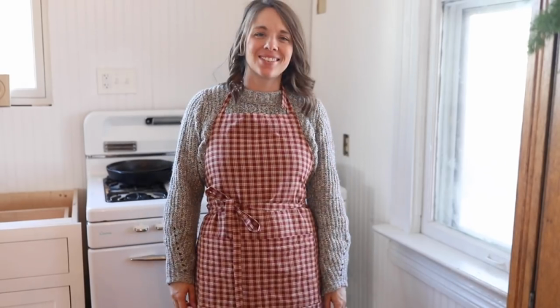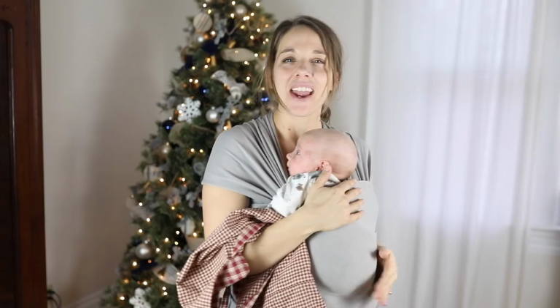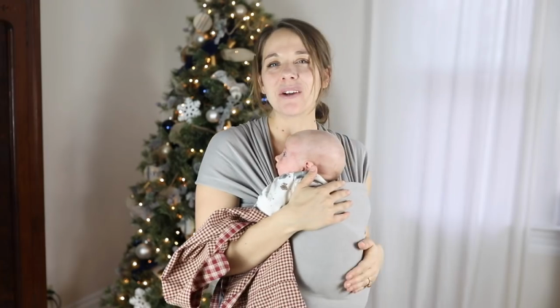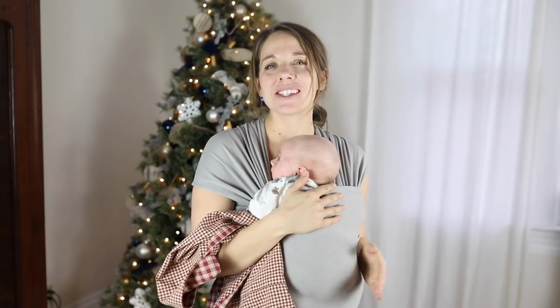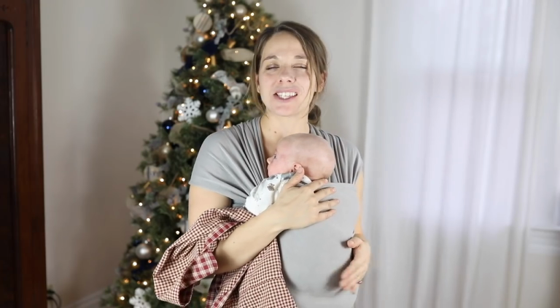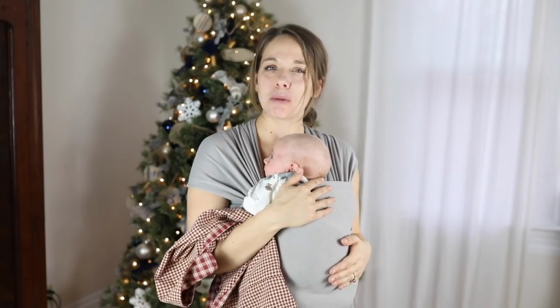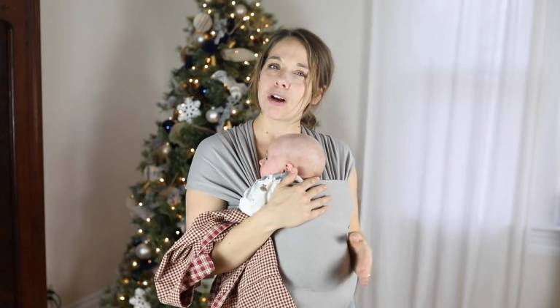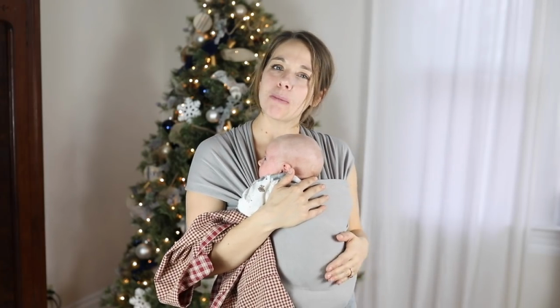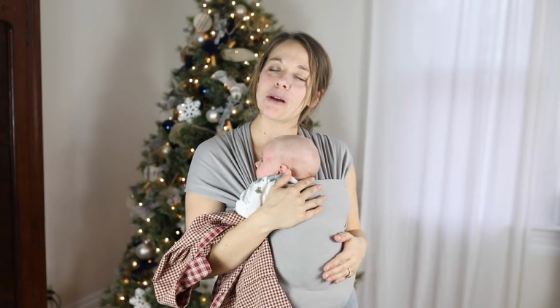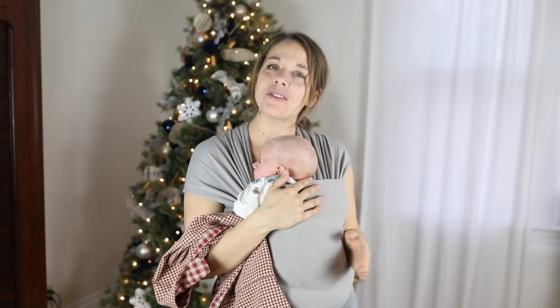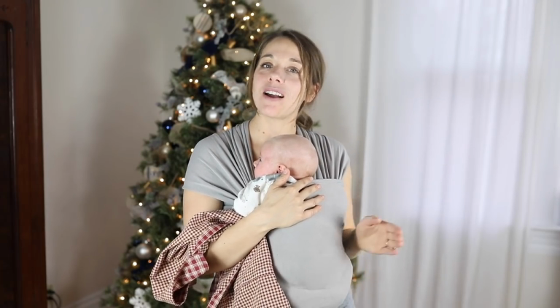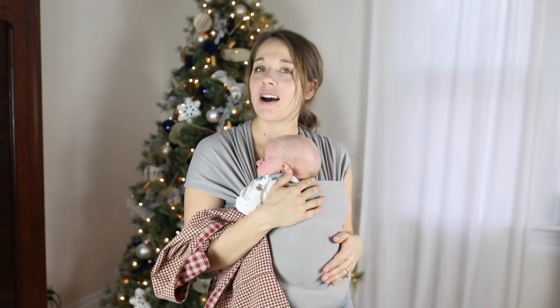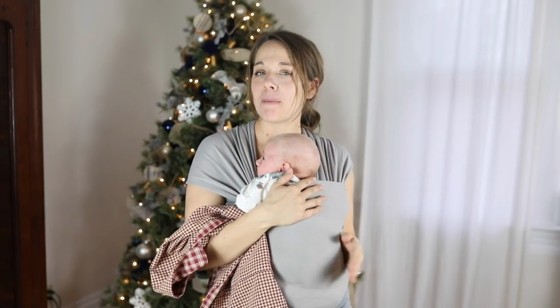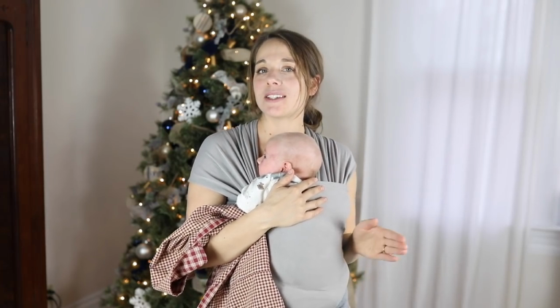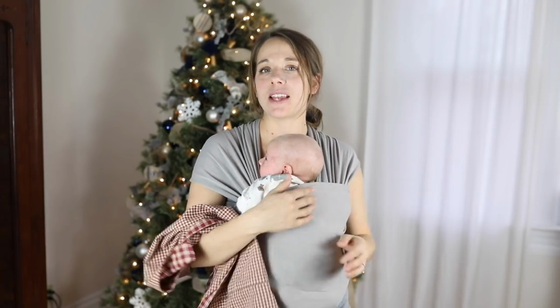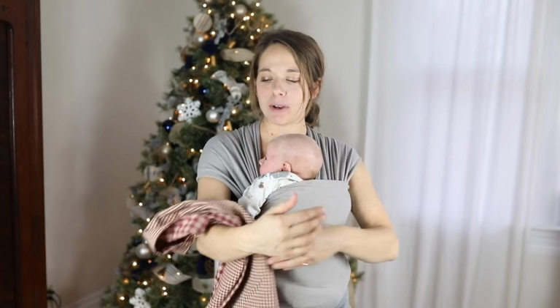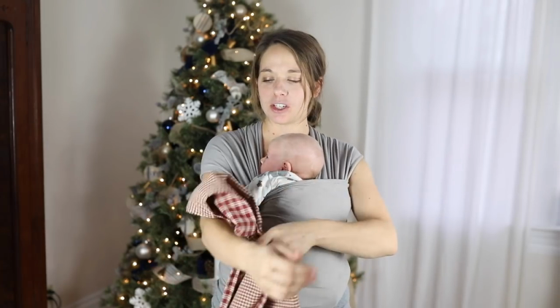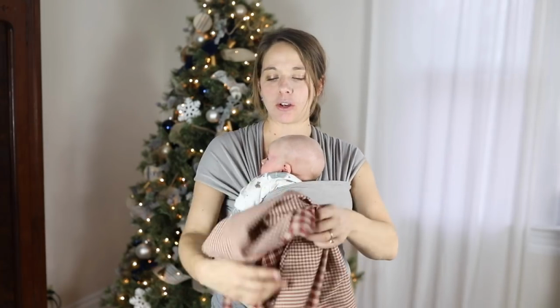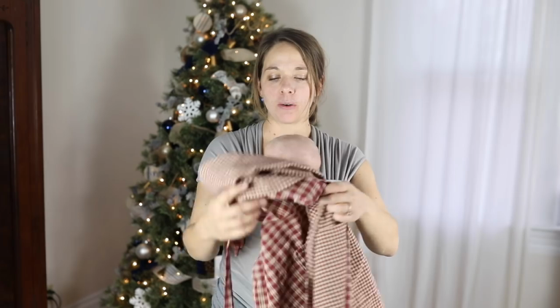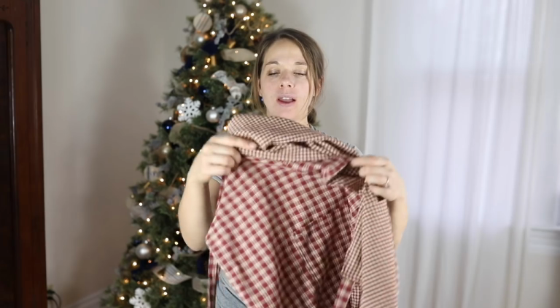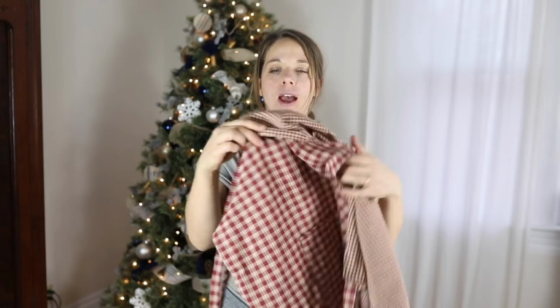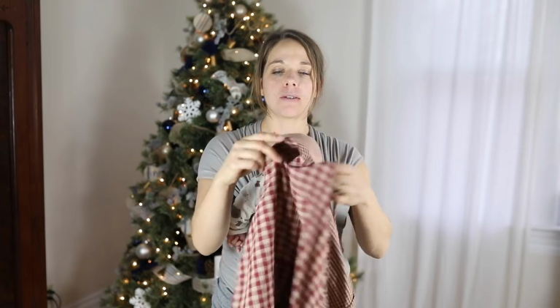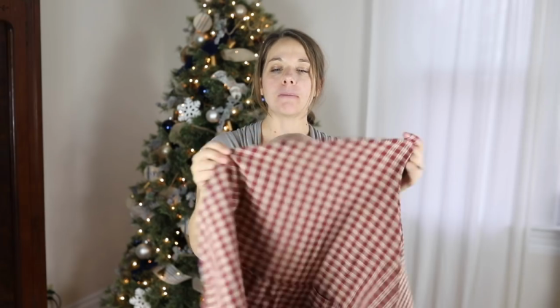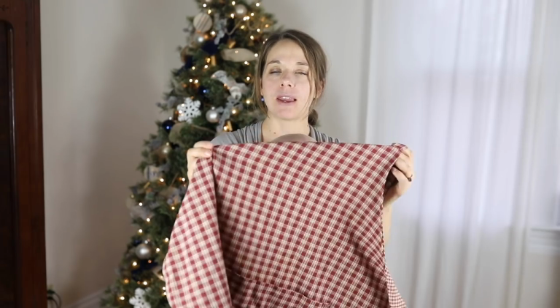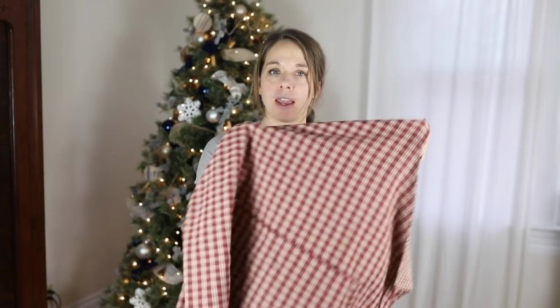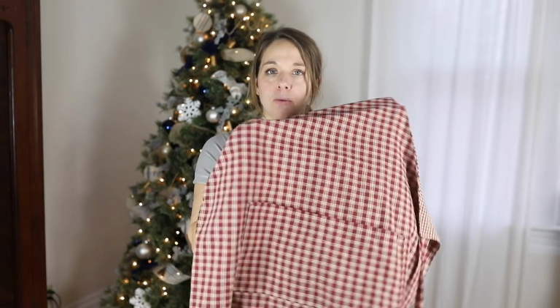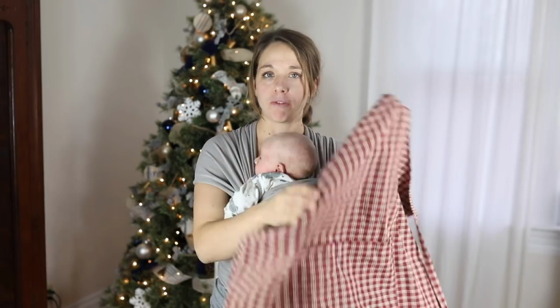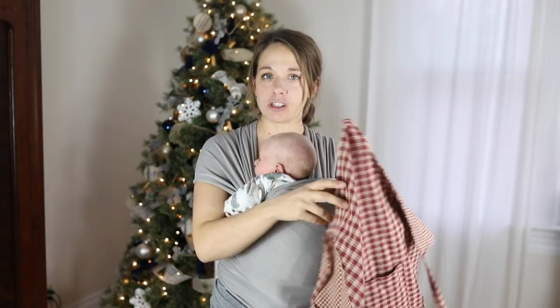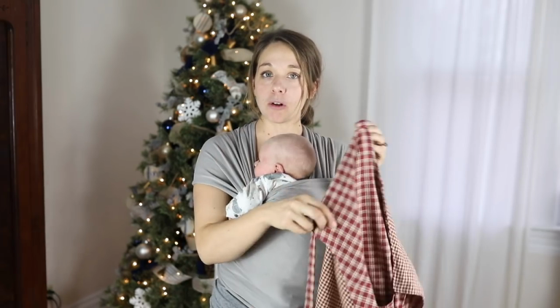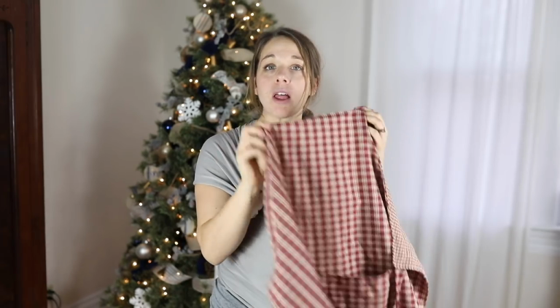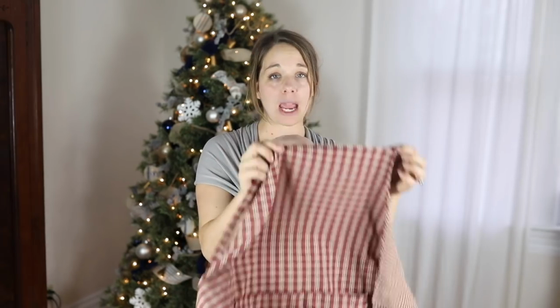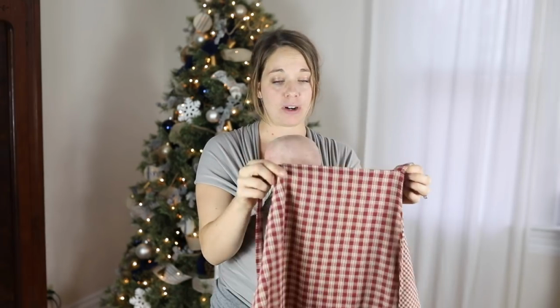Hey everyone, it's Lisa from the blog FarmhouseOnBoon.com and today I'm going to show you how to make a reversible apron.